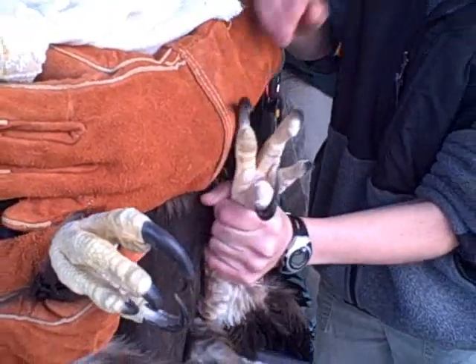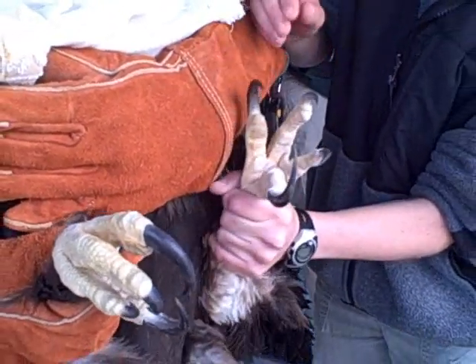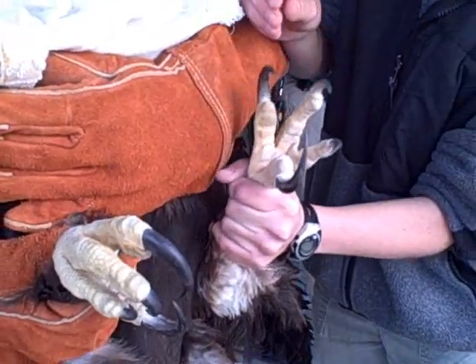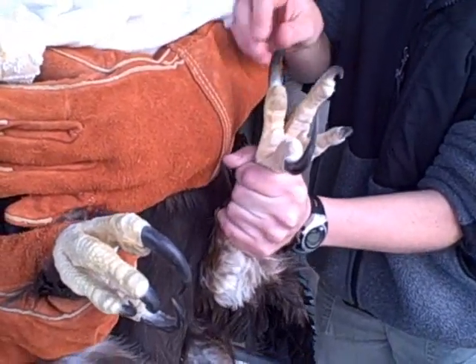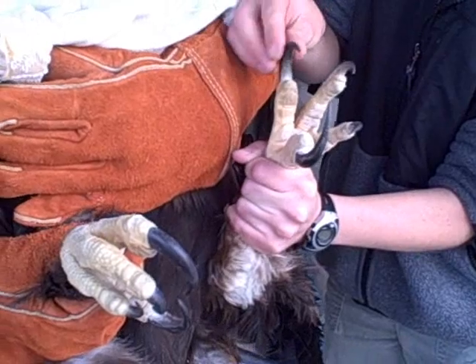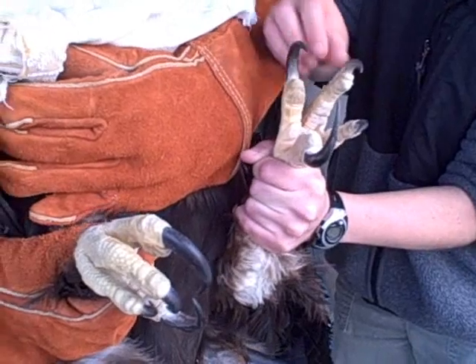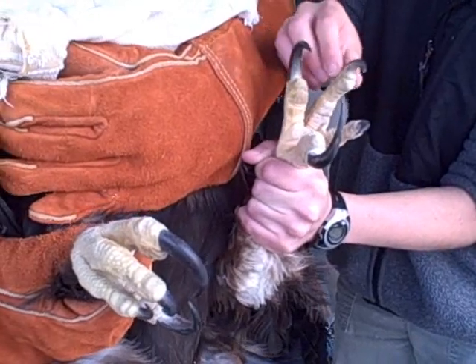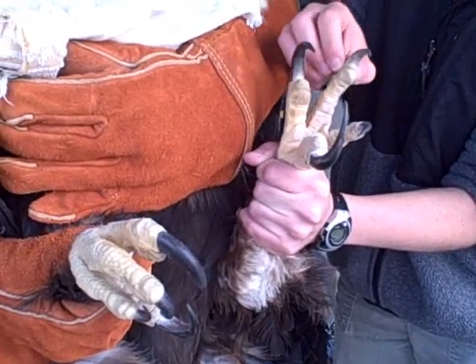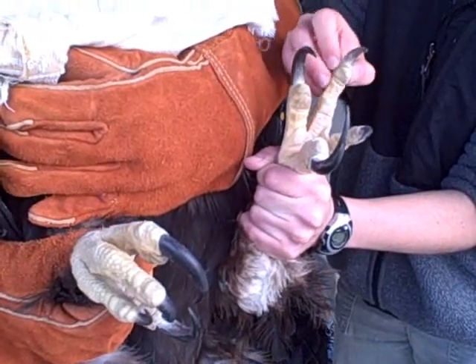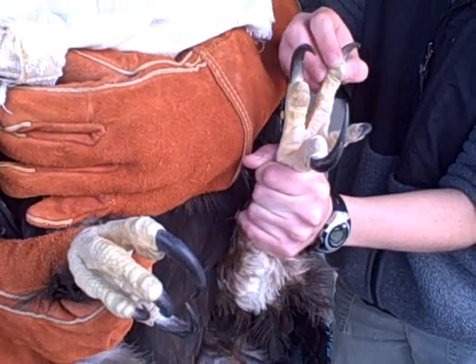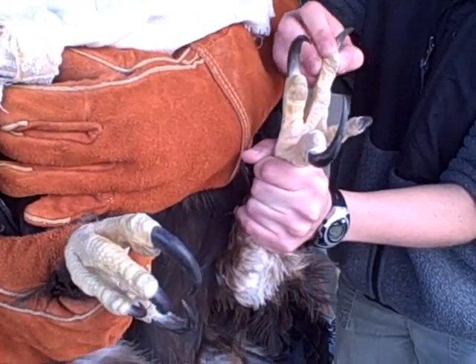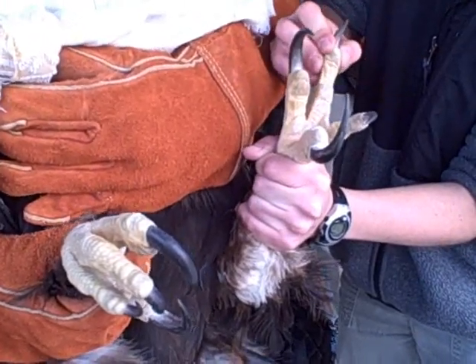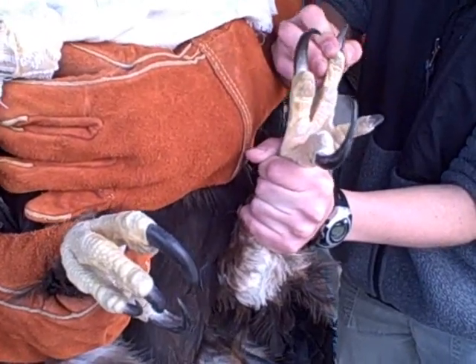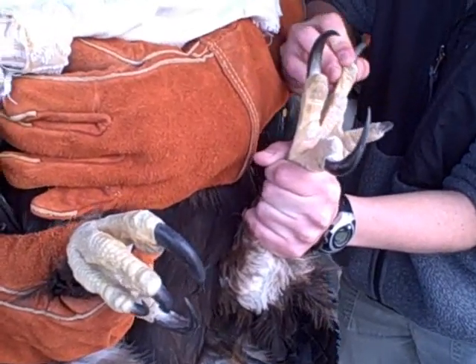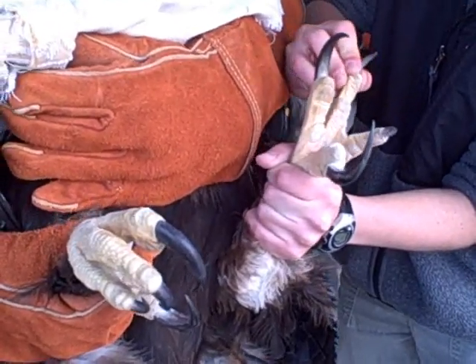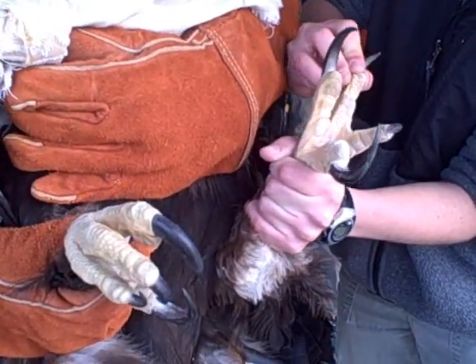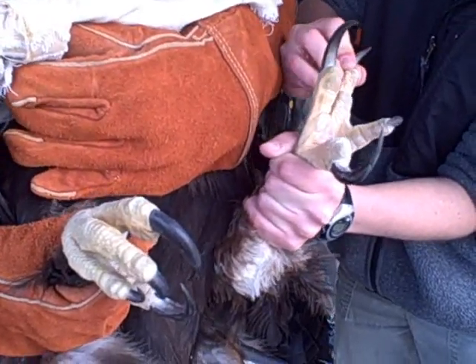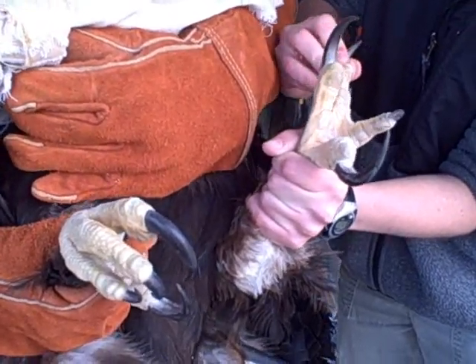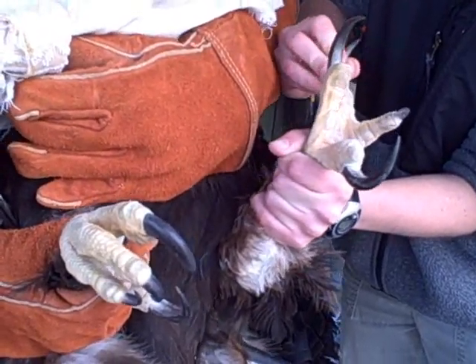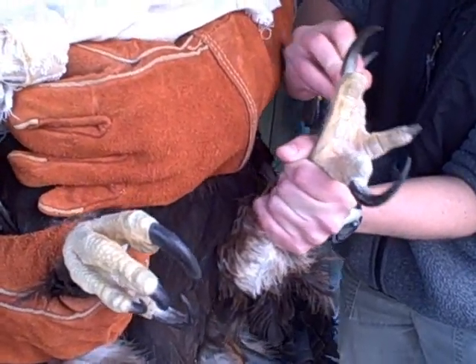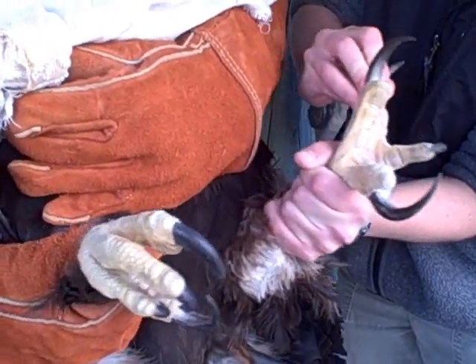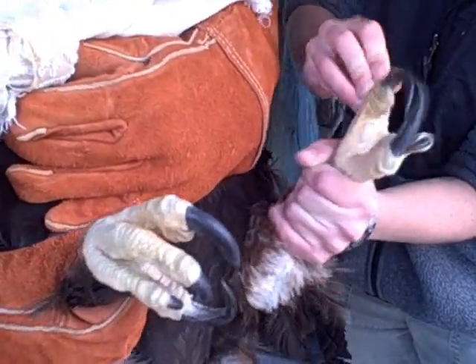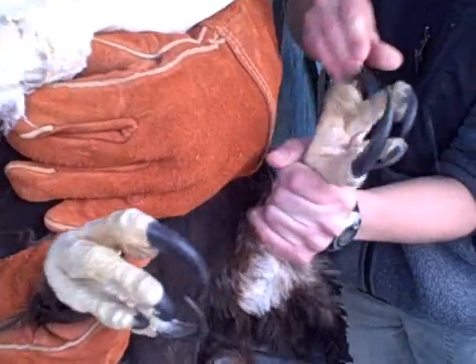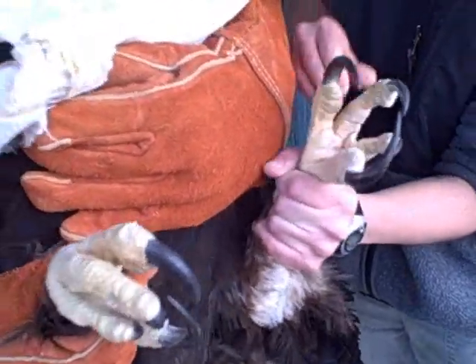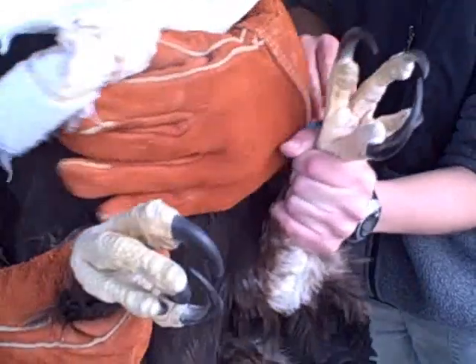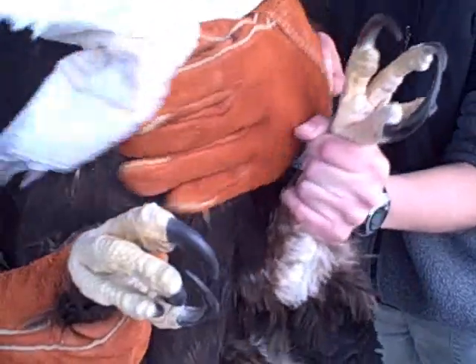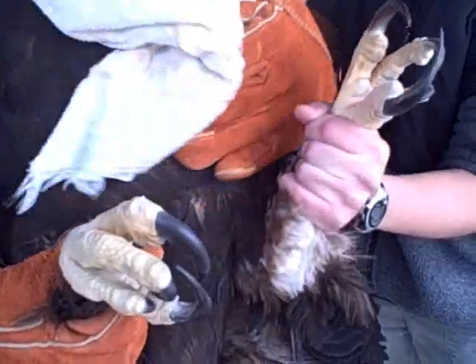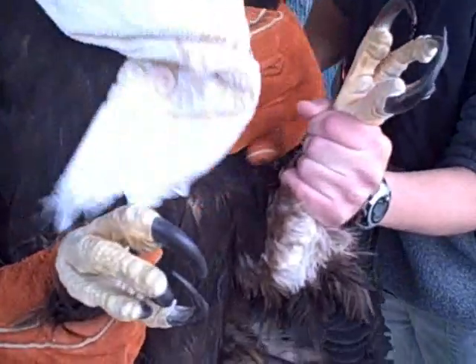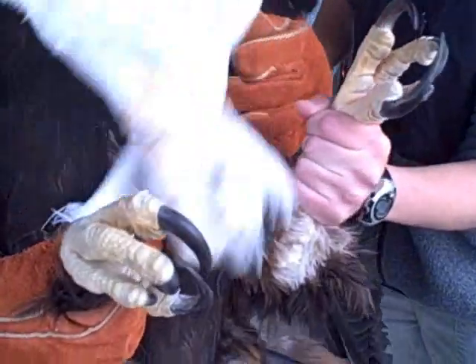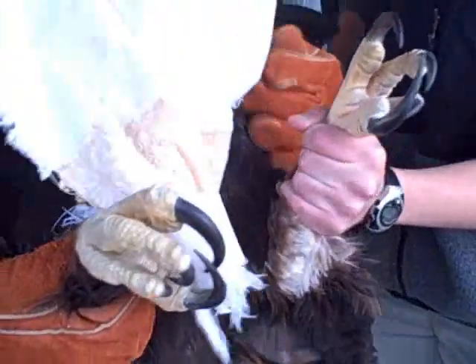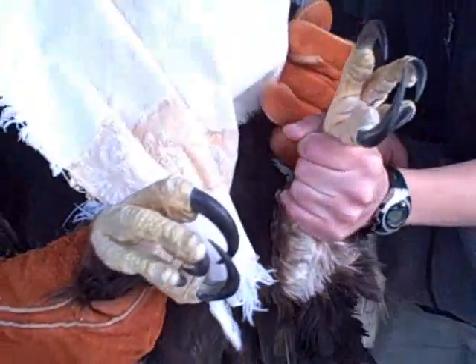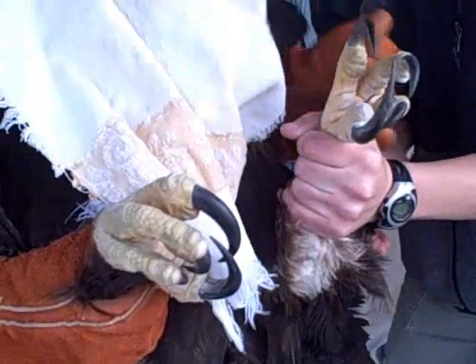We have to check all of the toes, make sure there's no scabbing, no breaks.